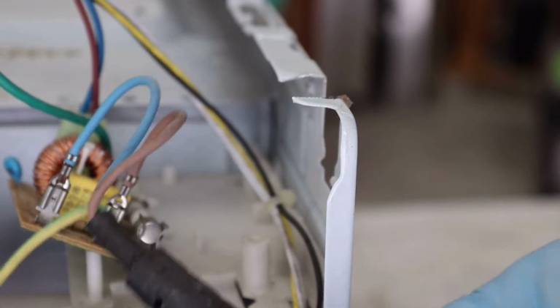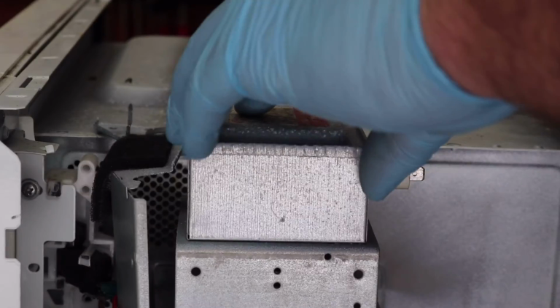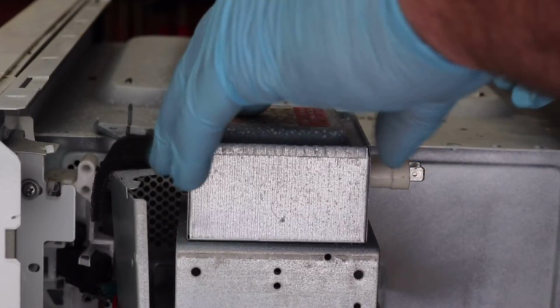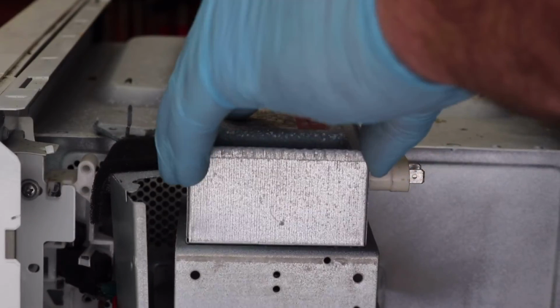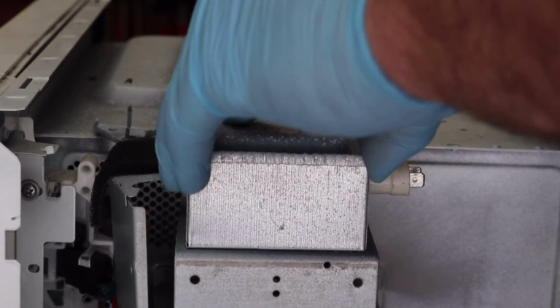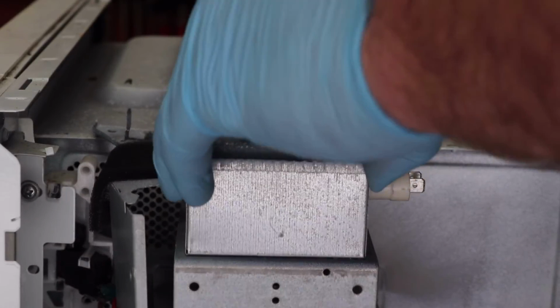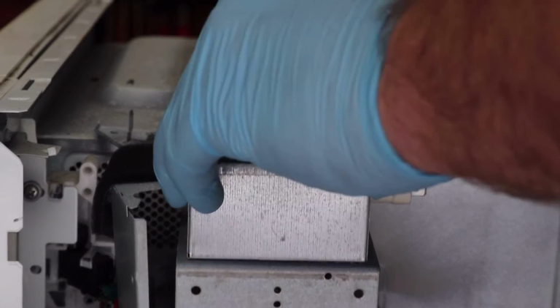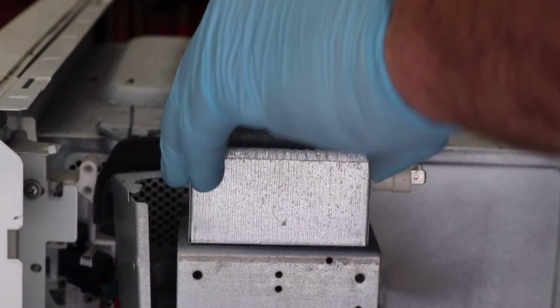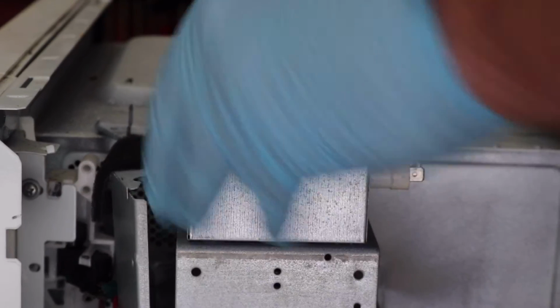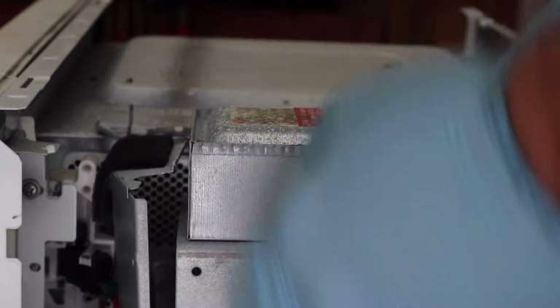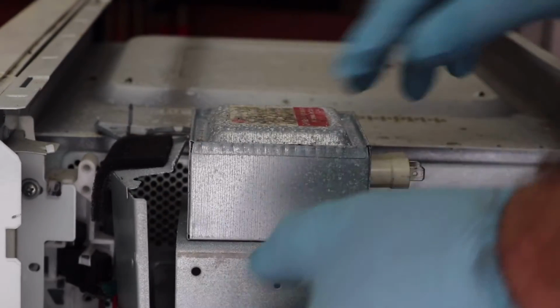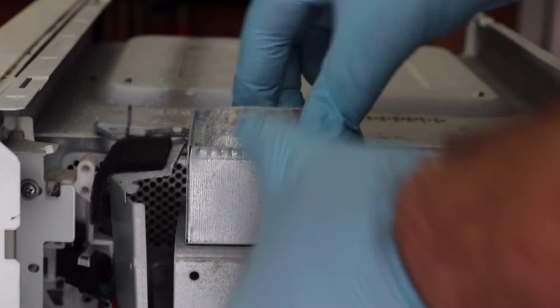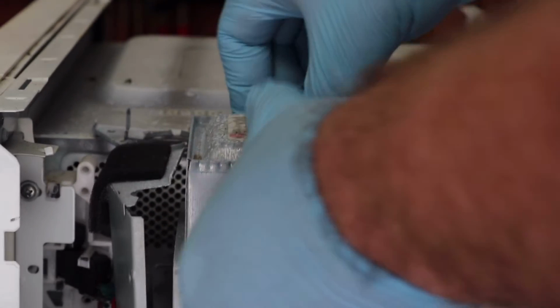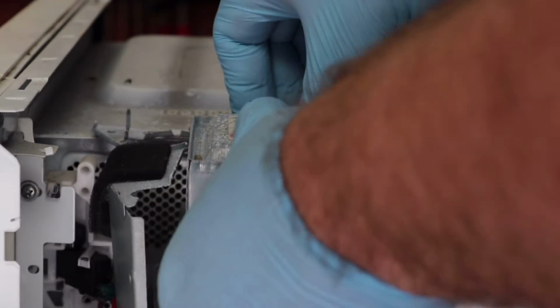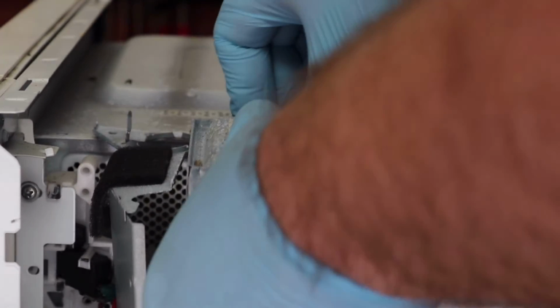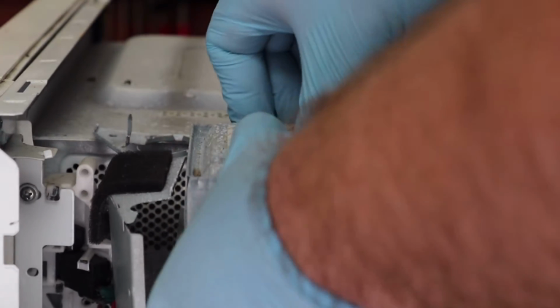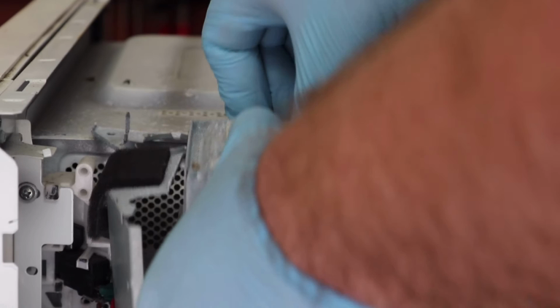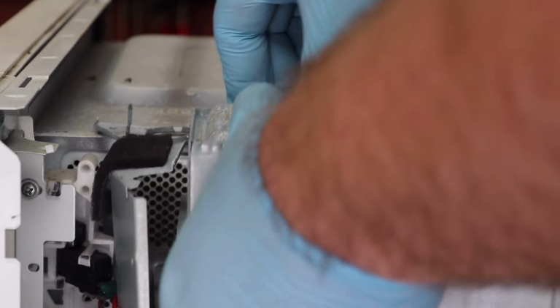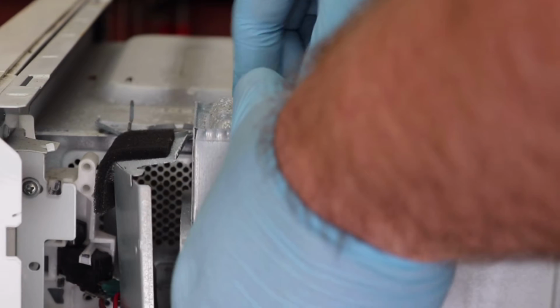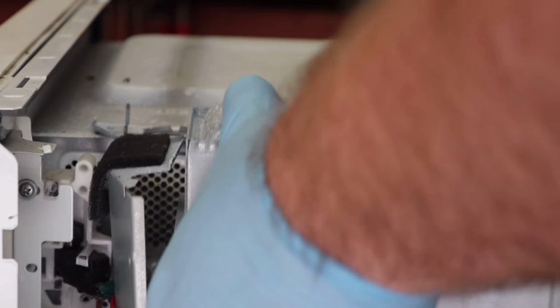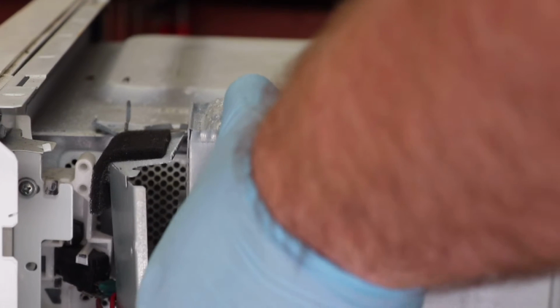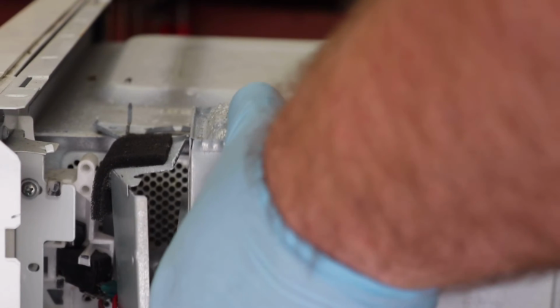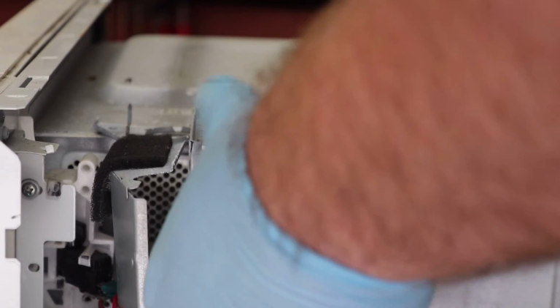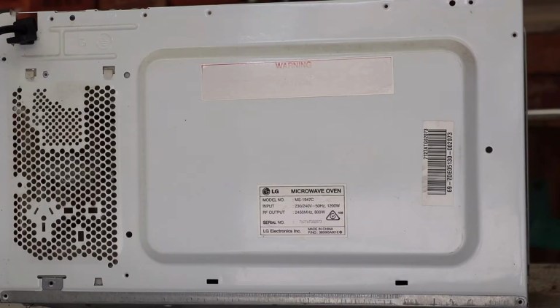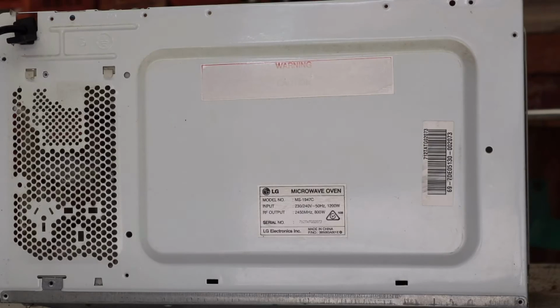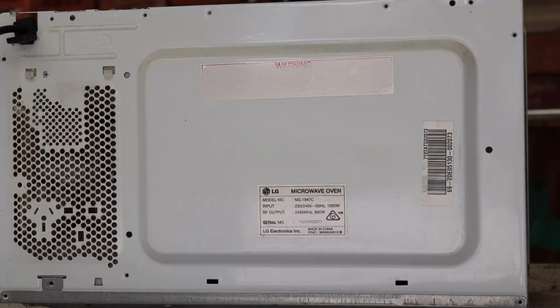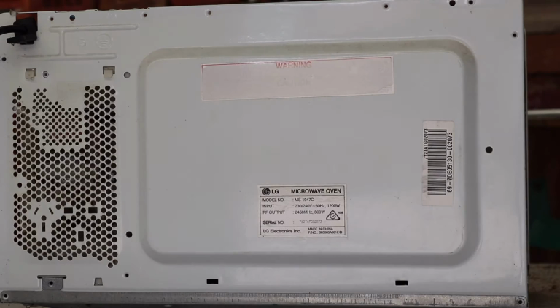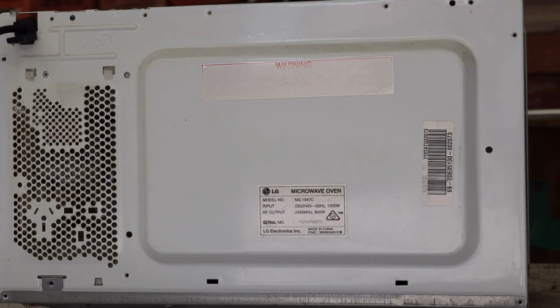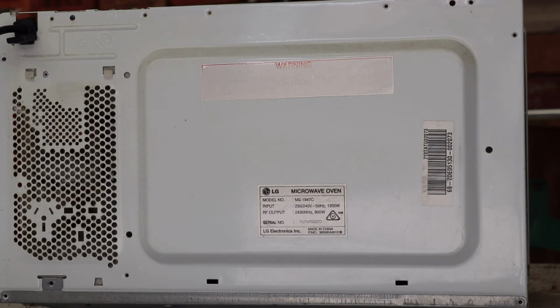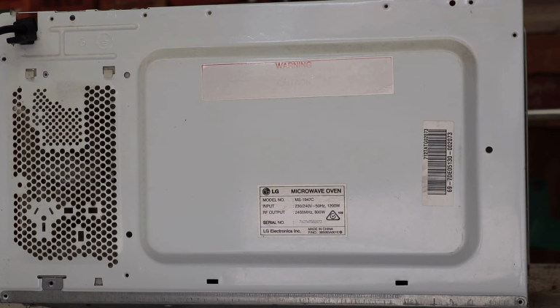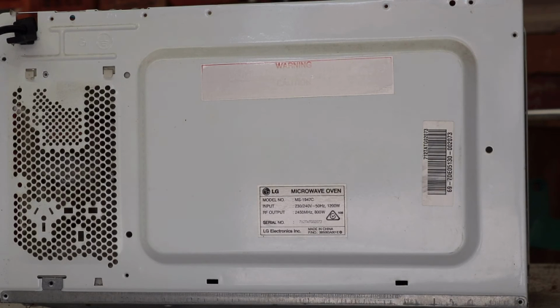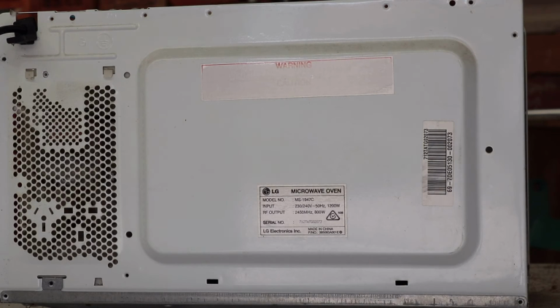I also wore some gloves, which was just to keep my hands clean. However, you might want to wear a thicker pair of gloves that will offer some insulation.